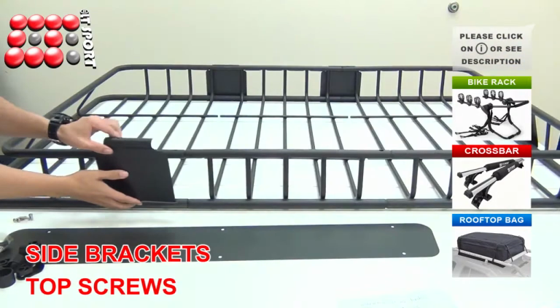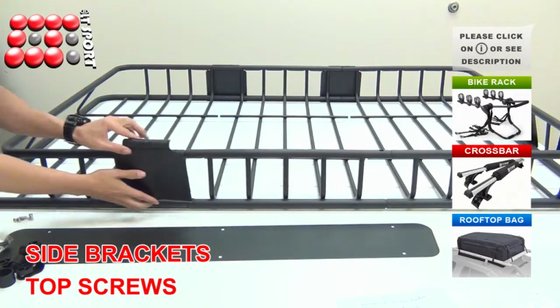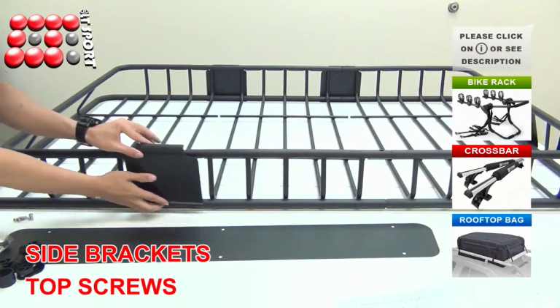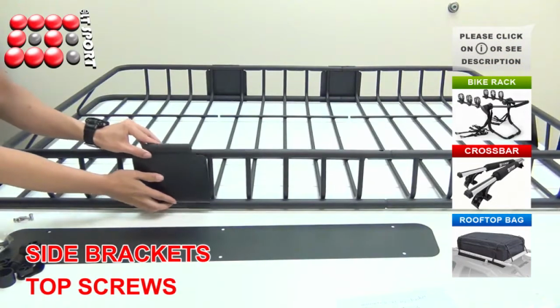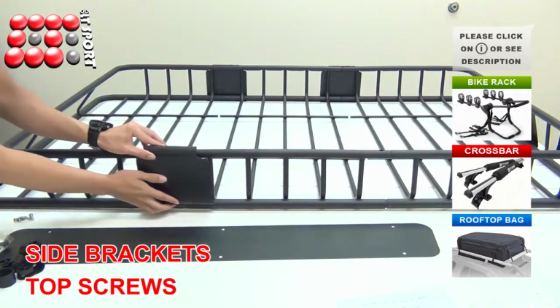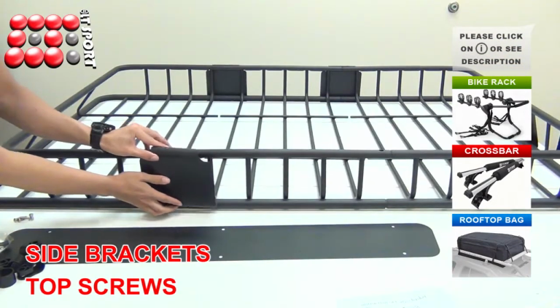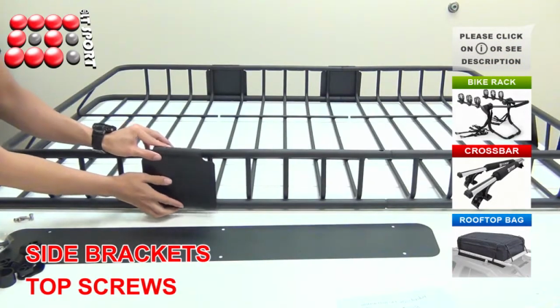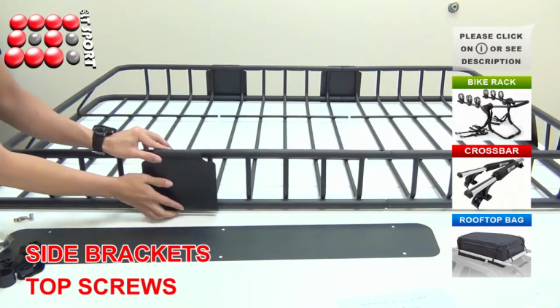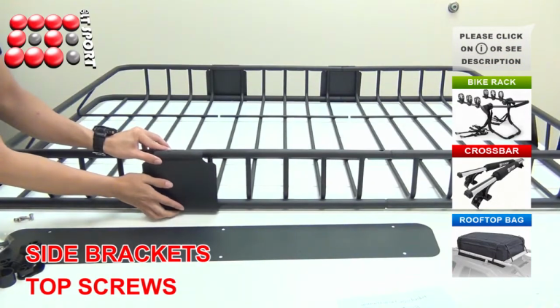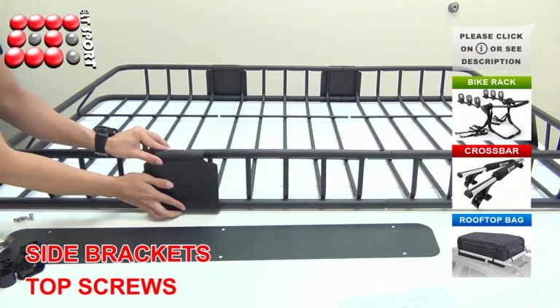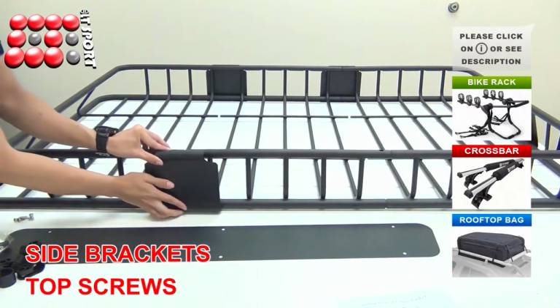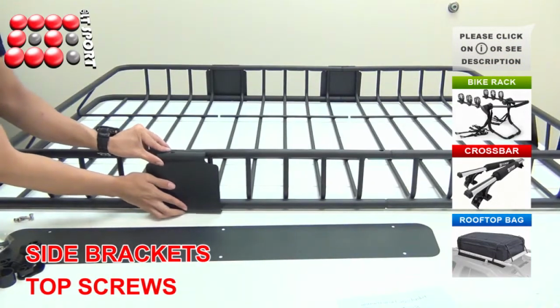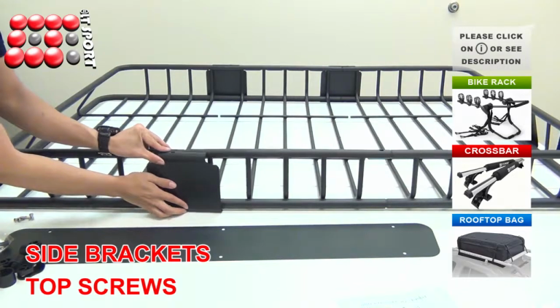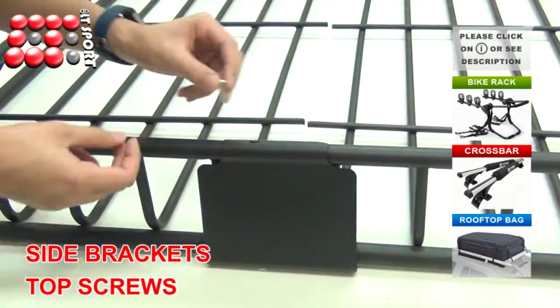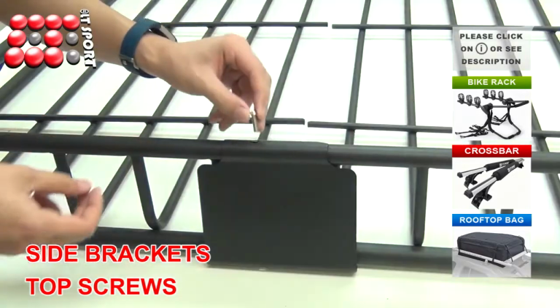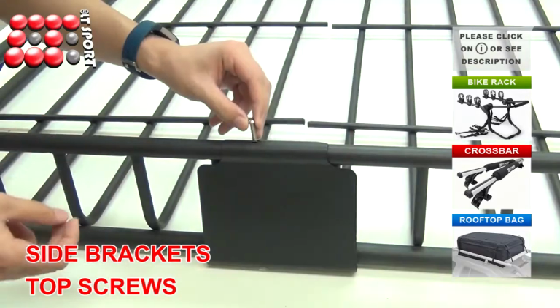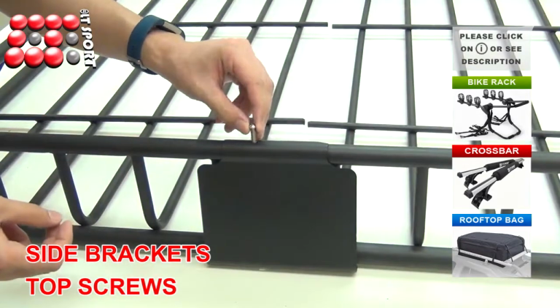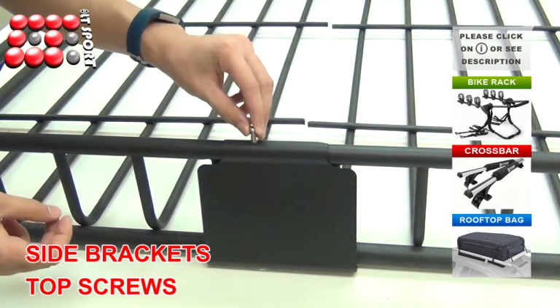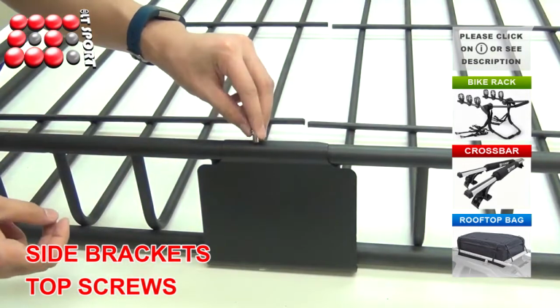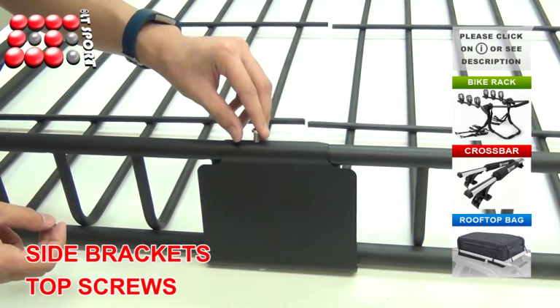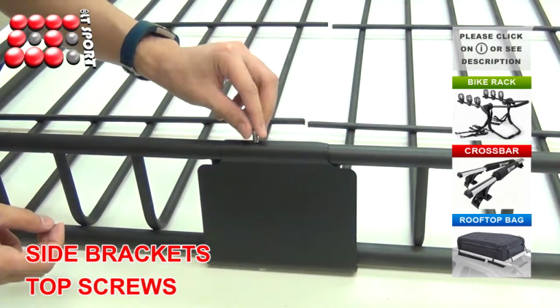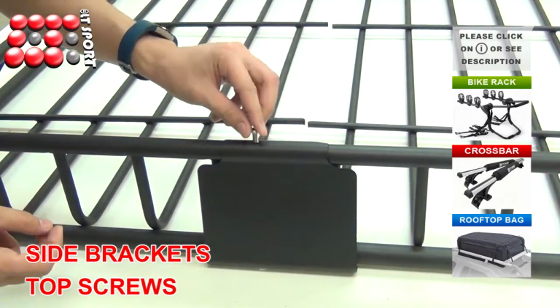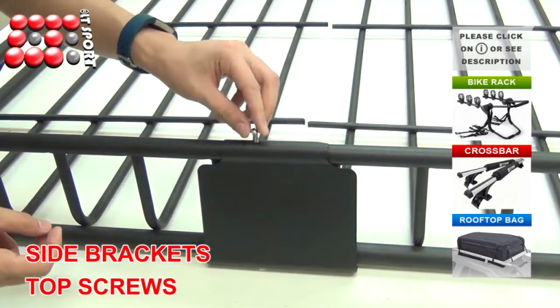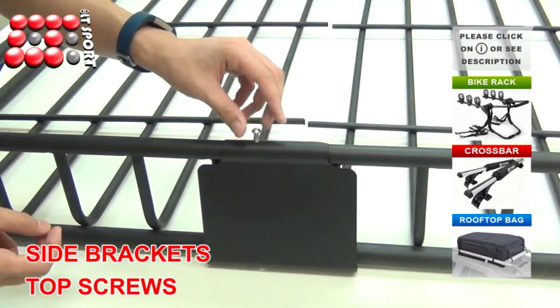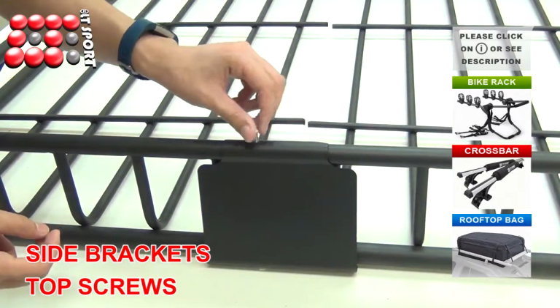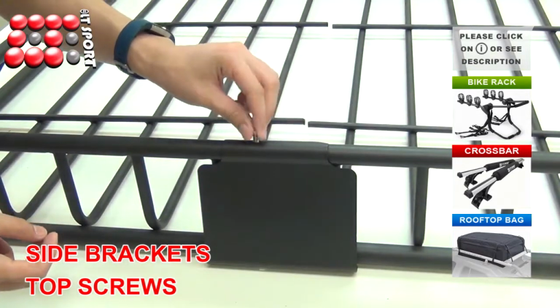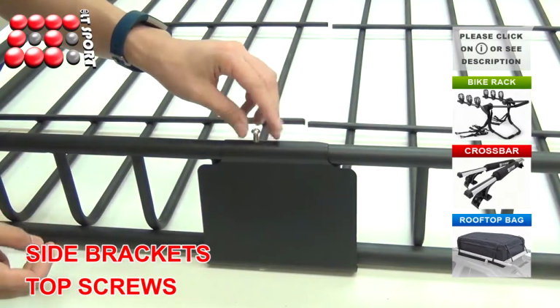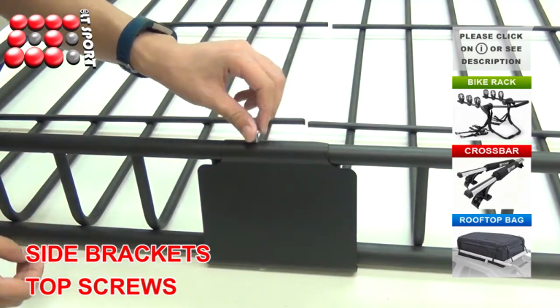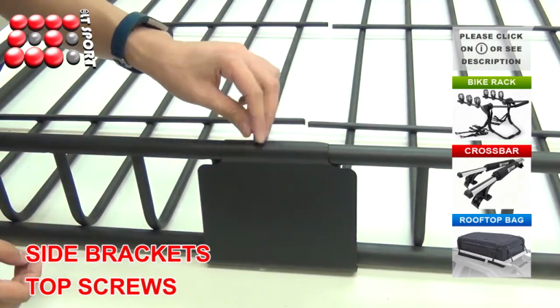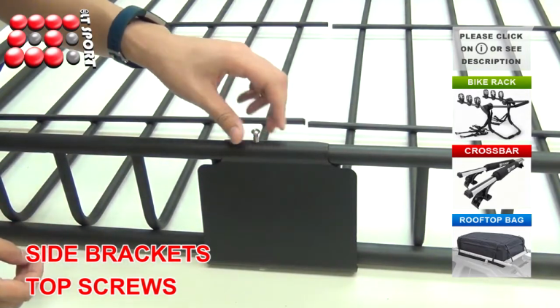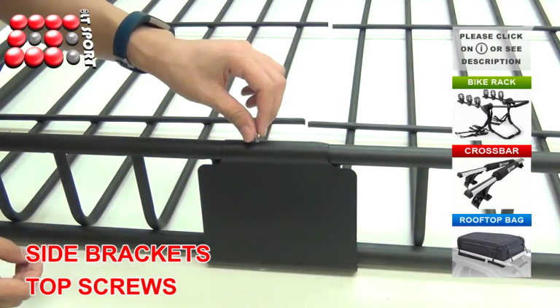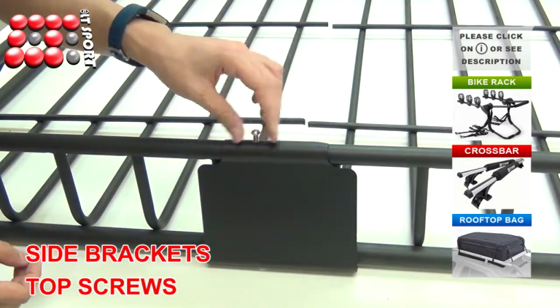Attach the side and rear fairing brackets. Secure the brackets with machine screws and washers and tighten them.